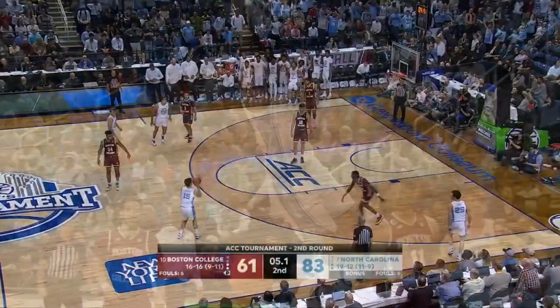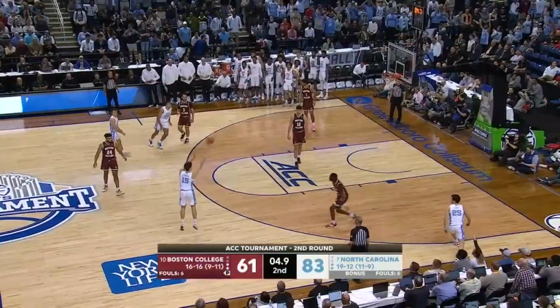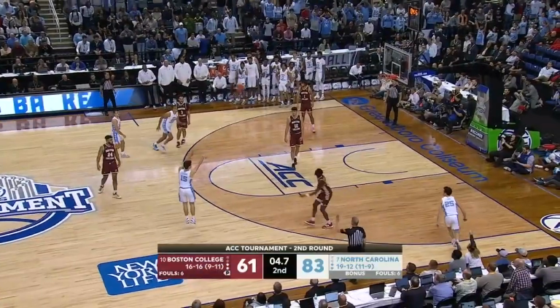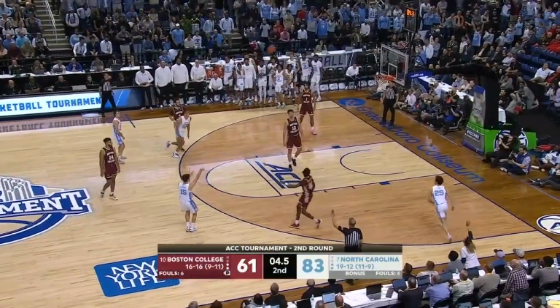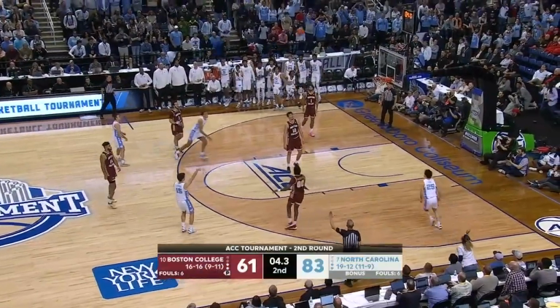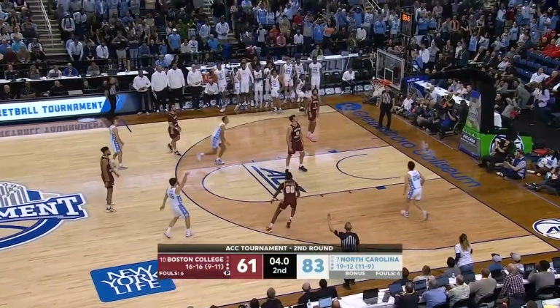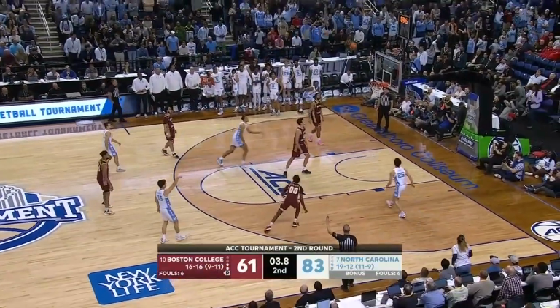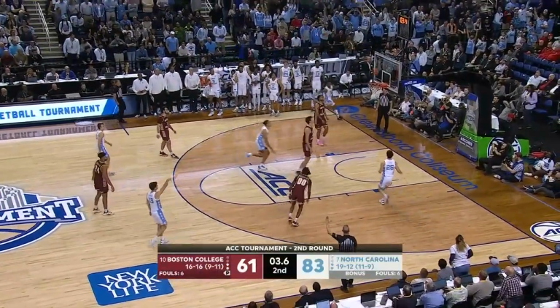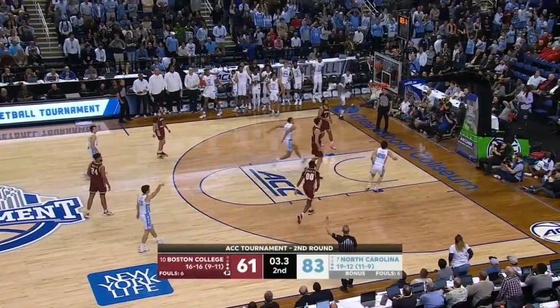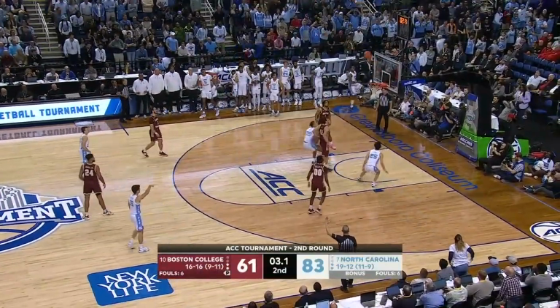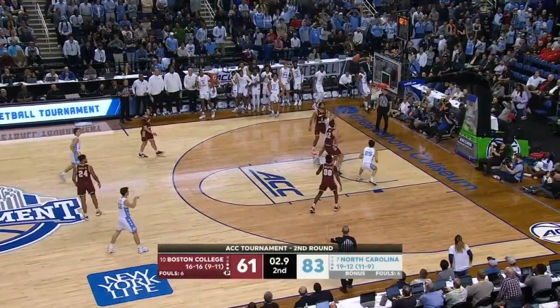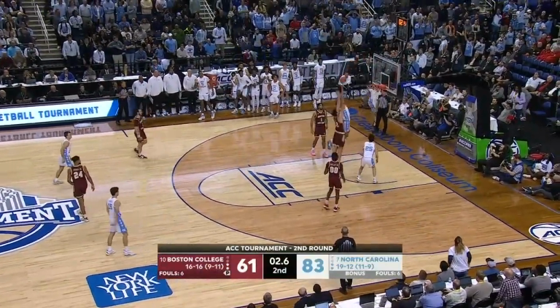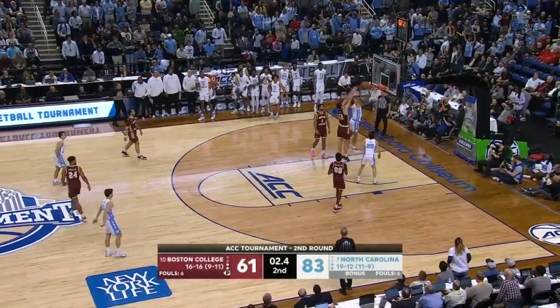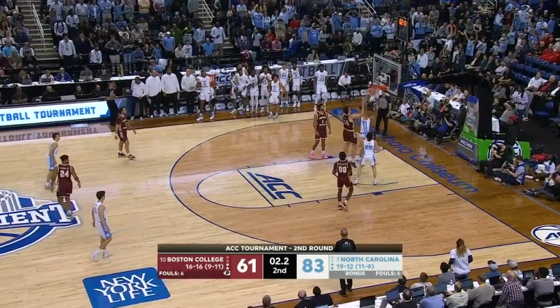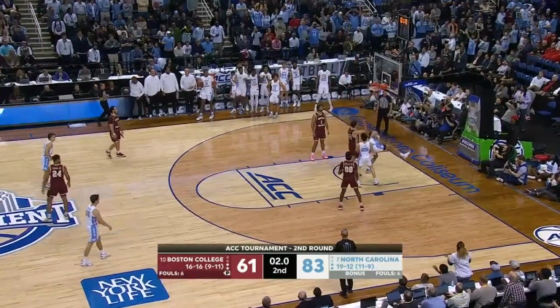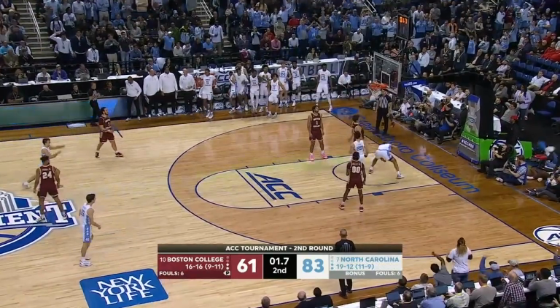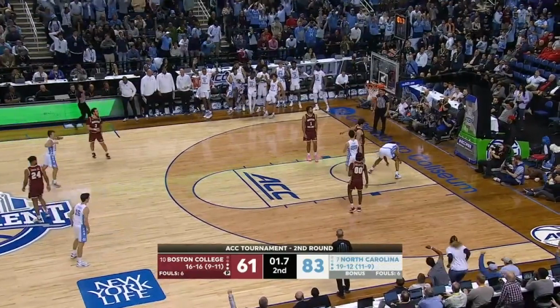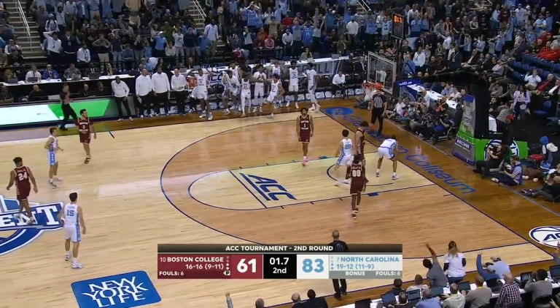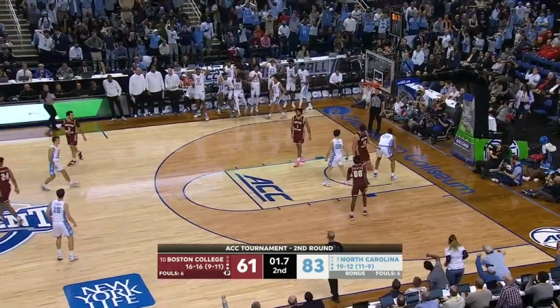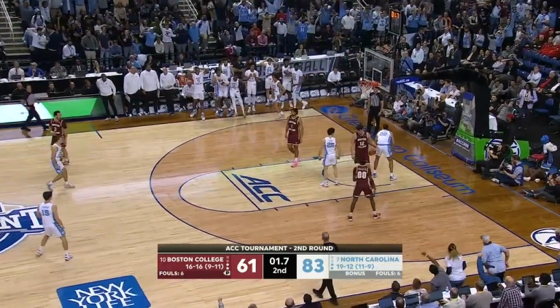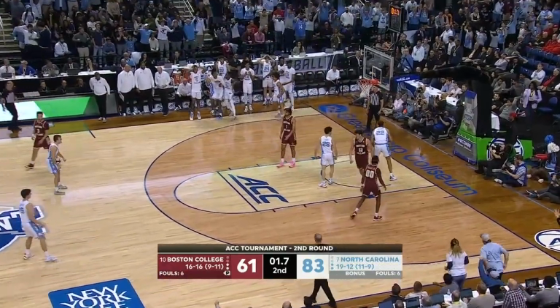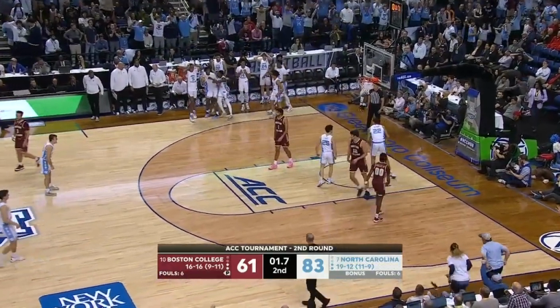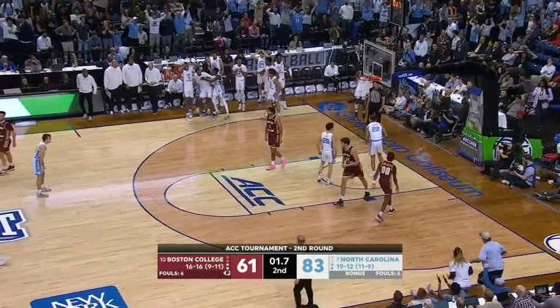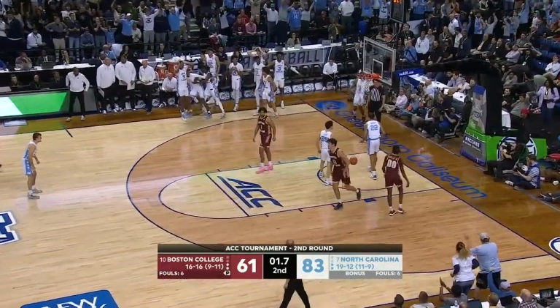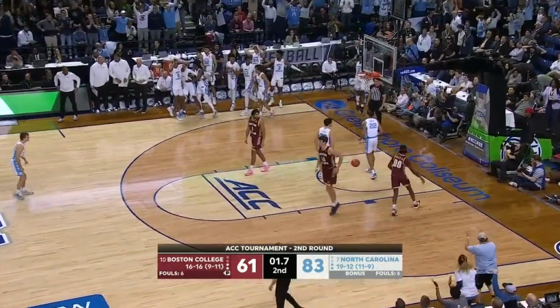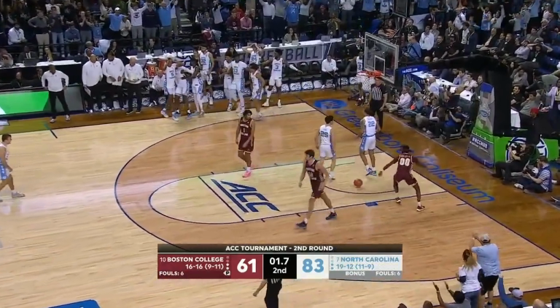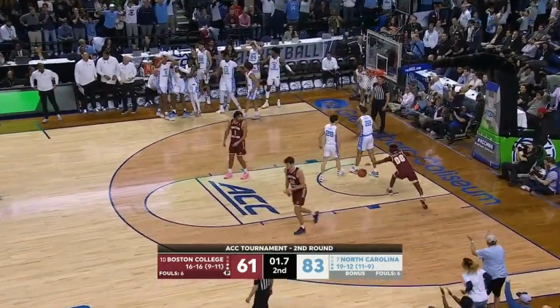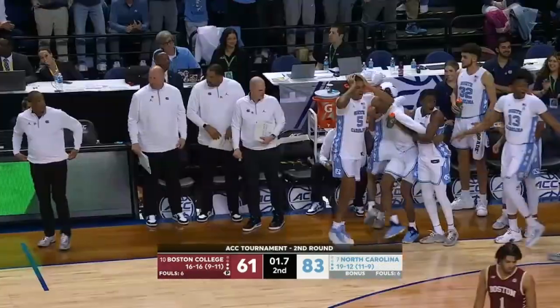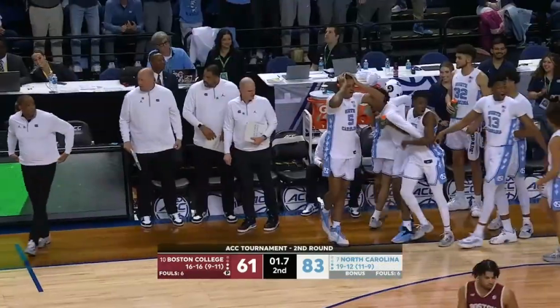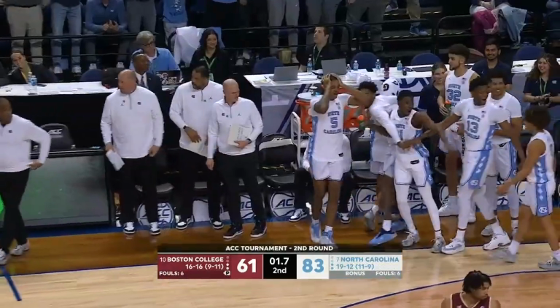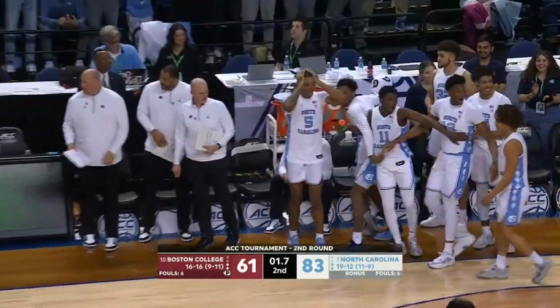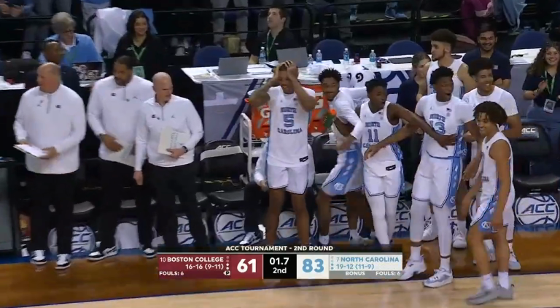Well, Rob Landry didn't get the message. He'll pull and misses, but McCoy with the tip dunk in the final seconds!